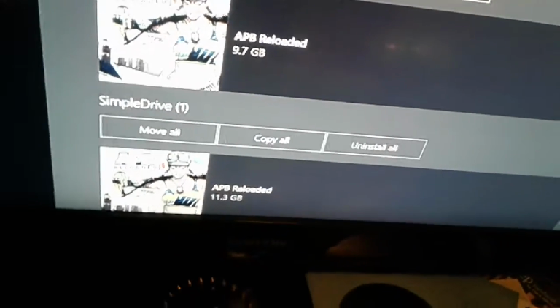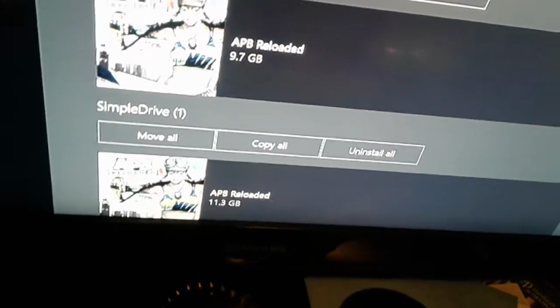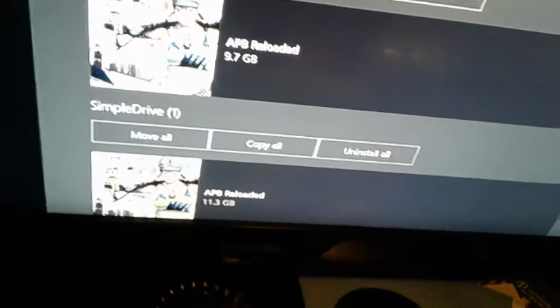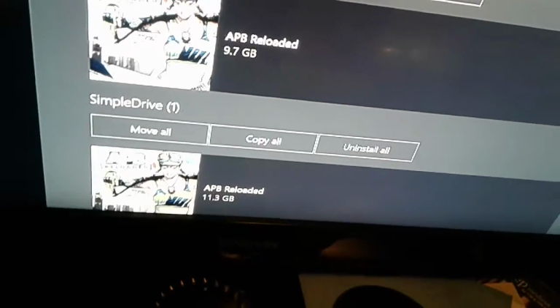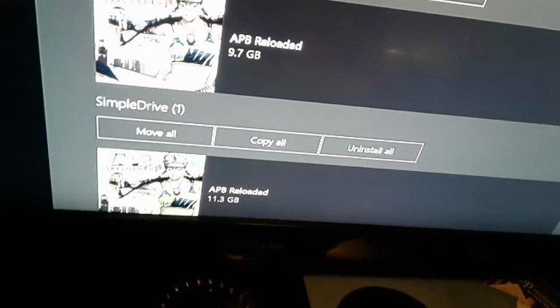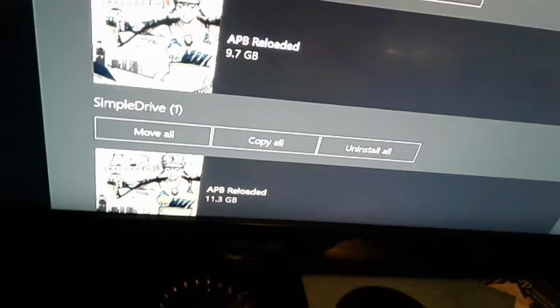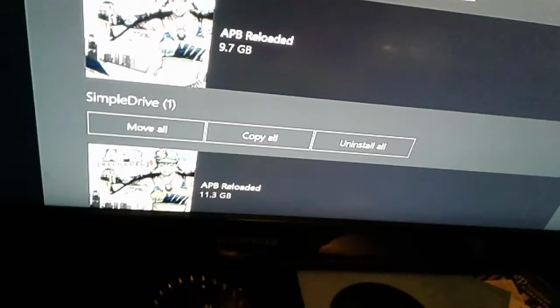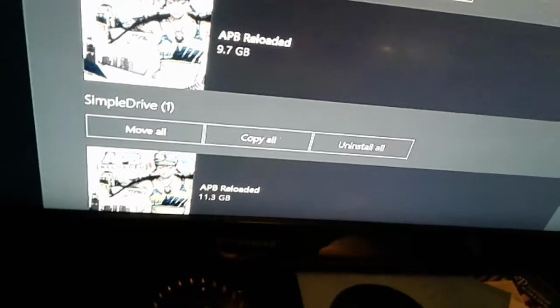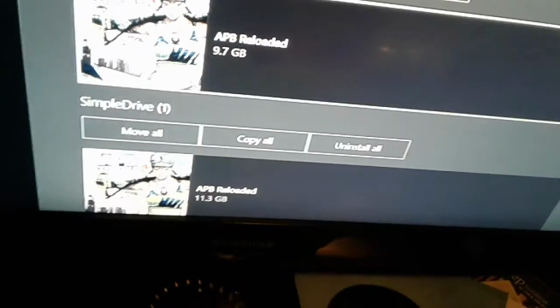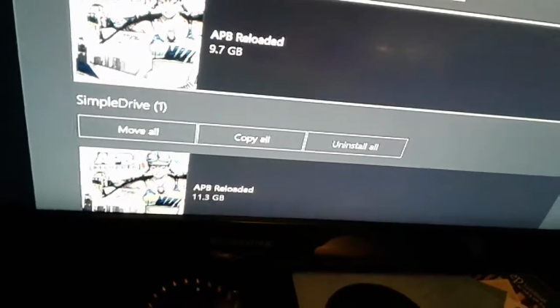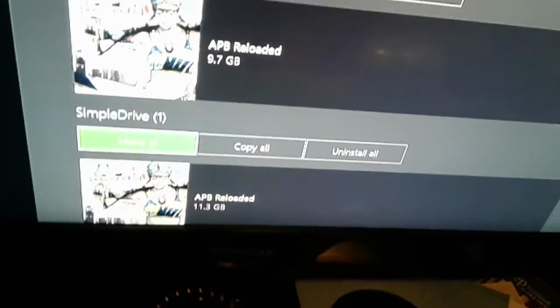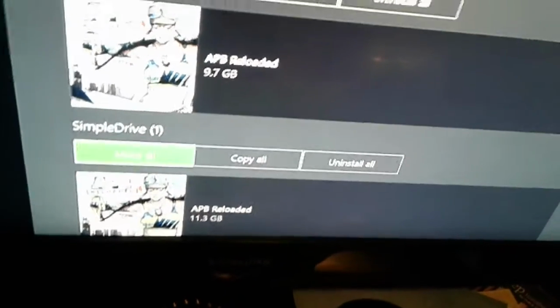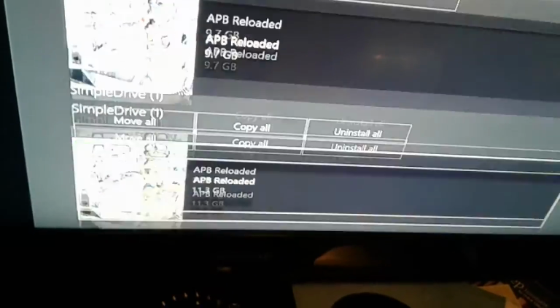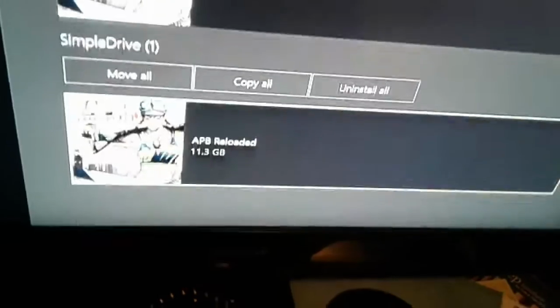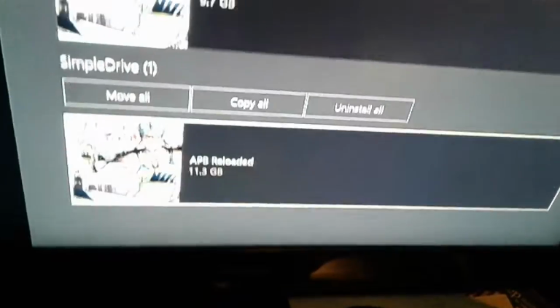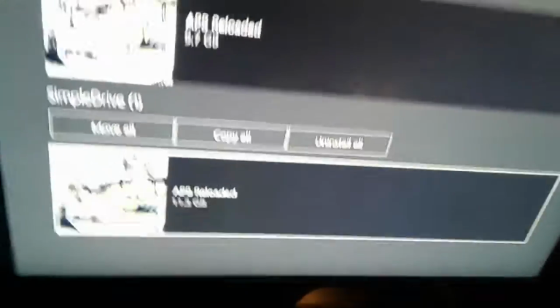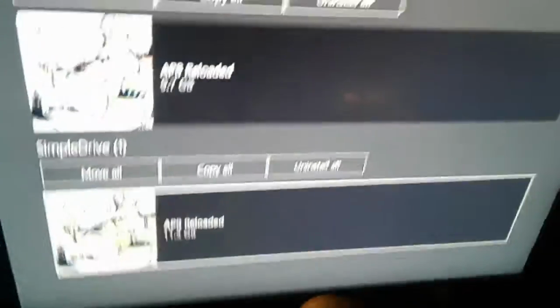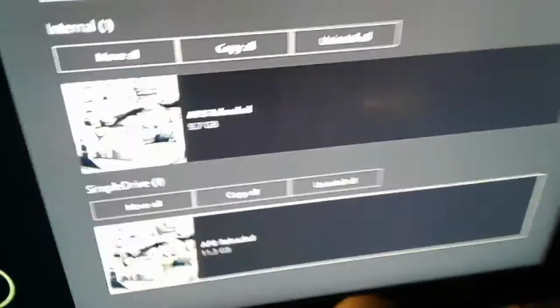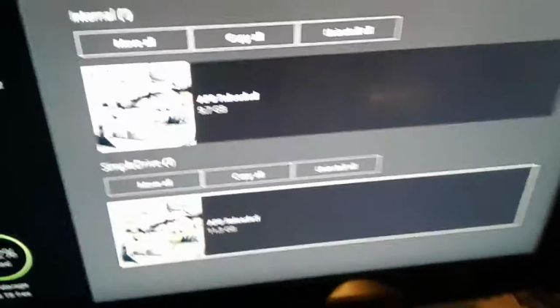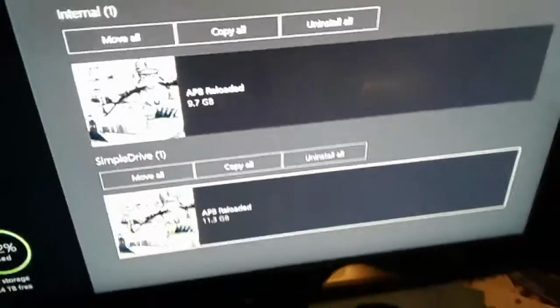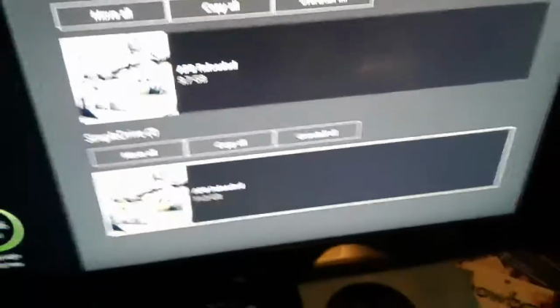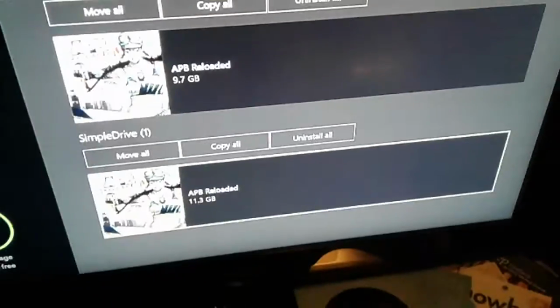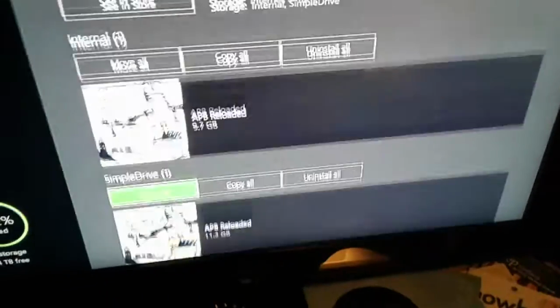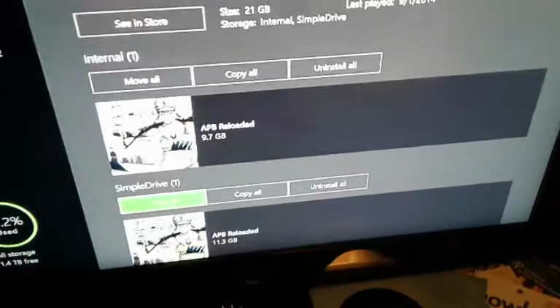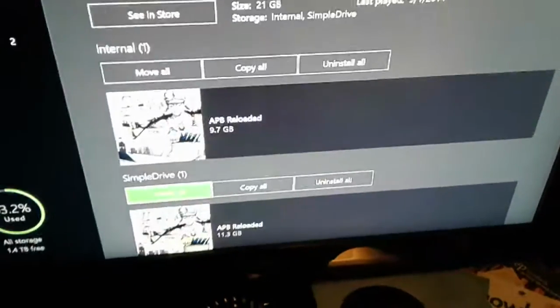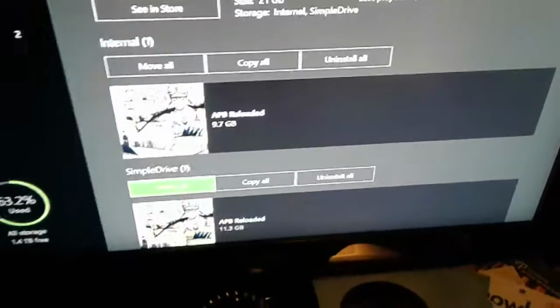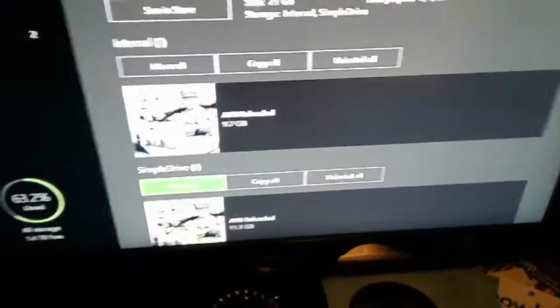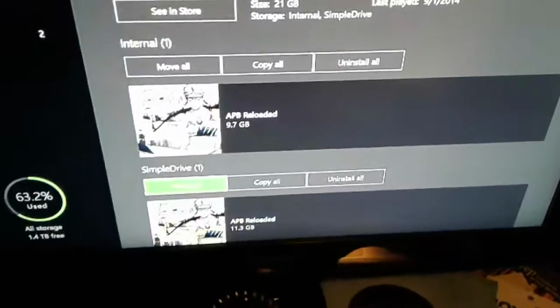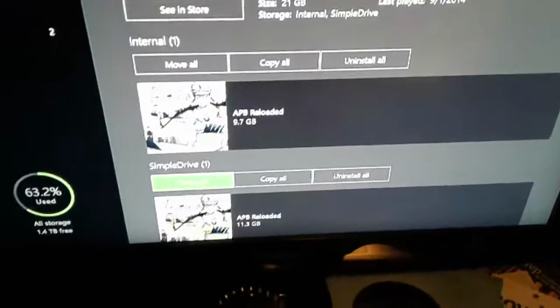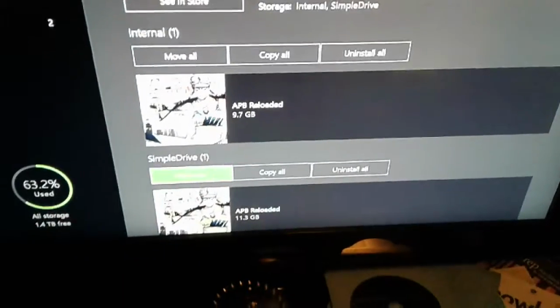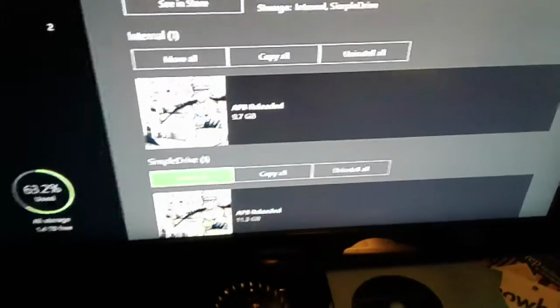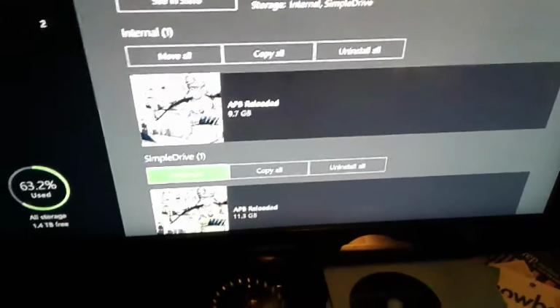Wait, I have the game installed twice? Well this is a predicament.